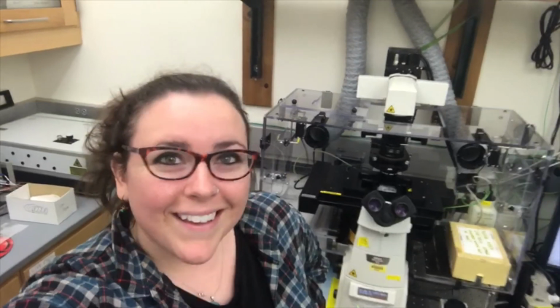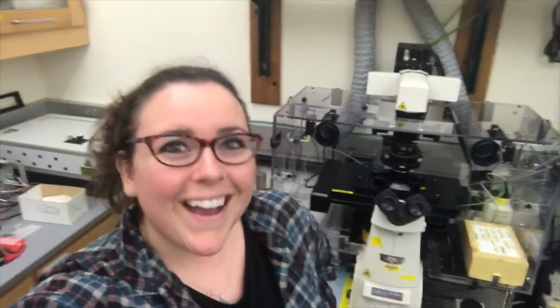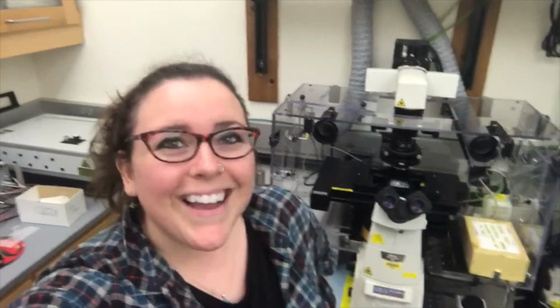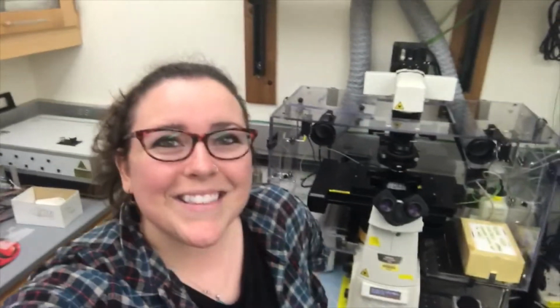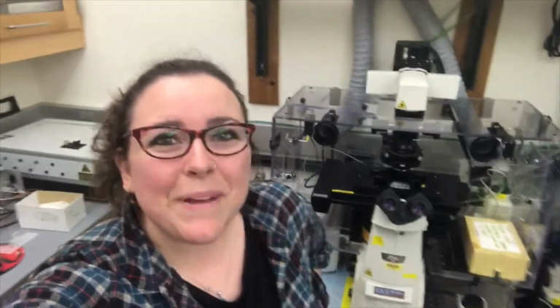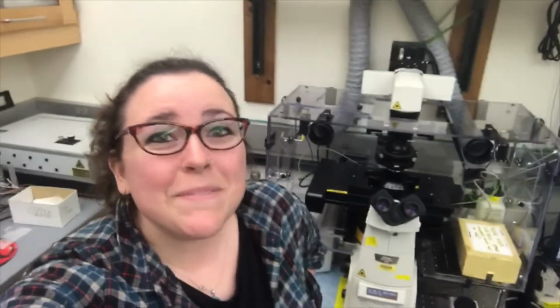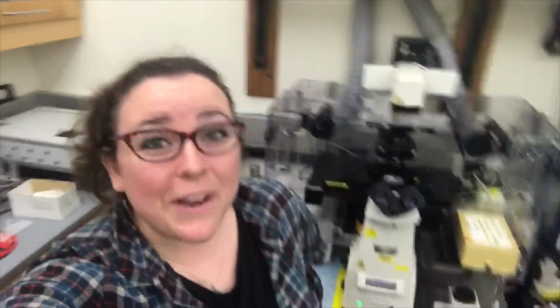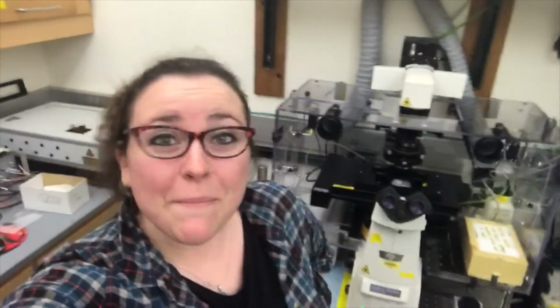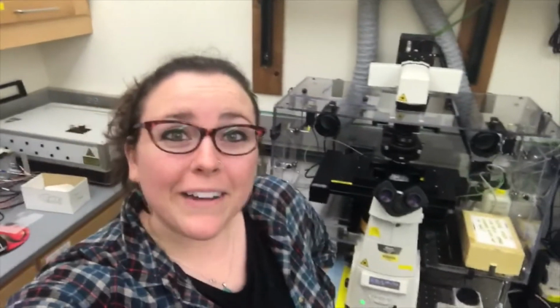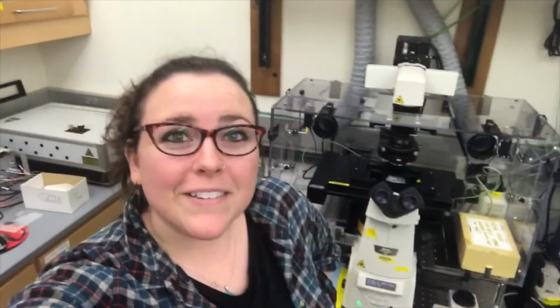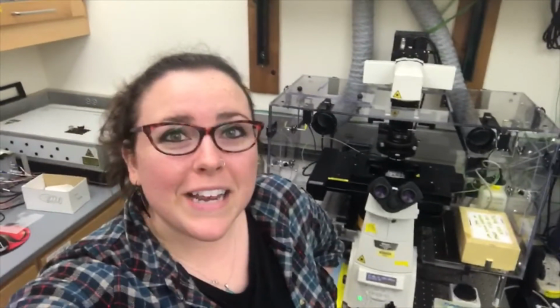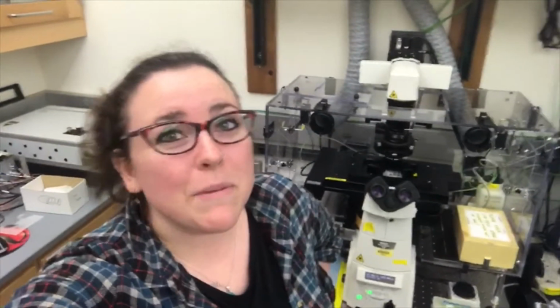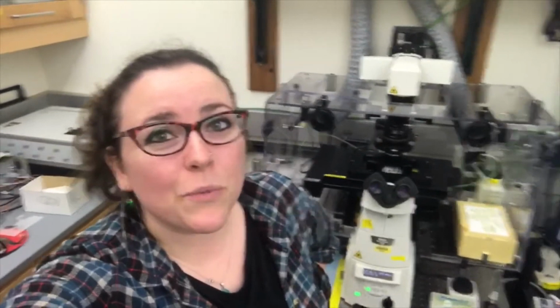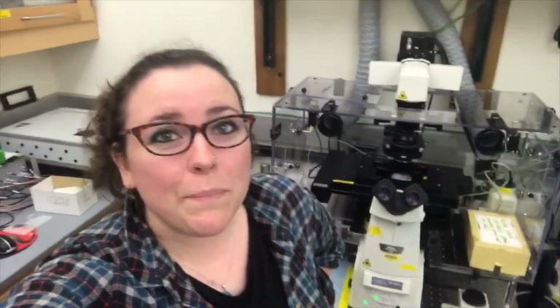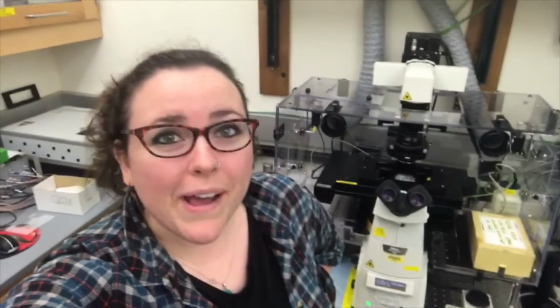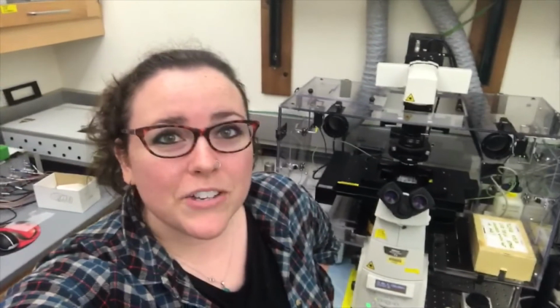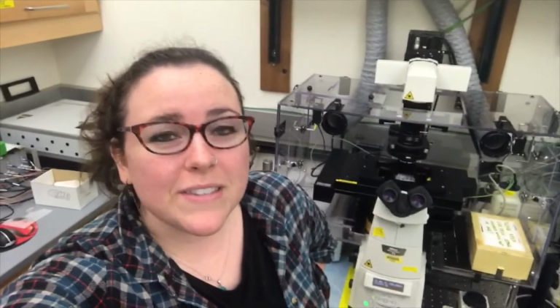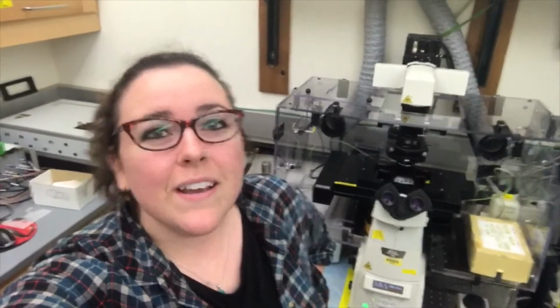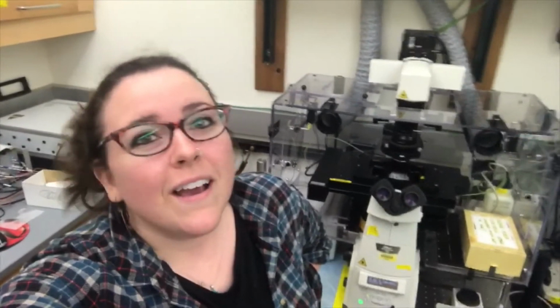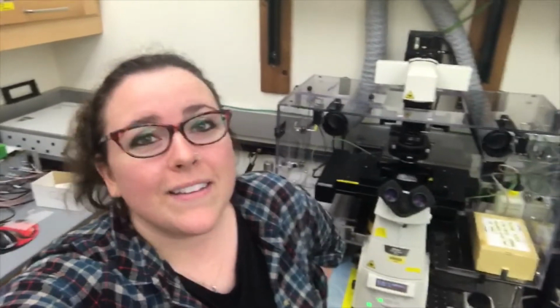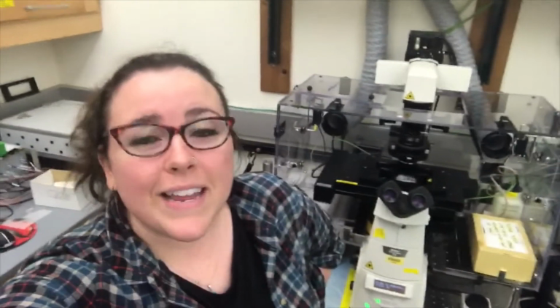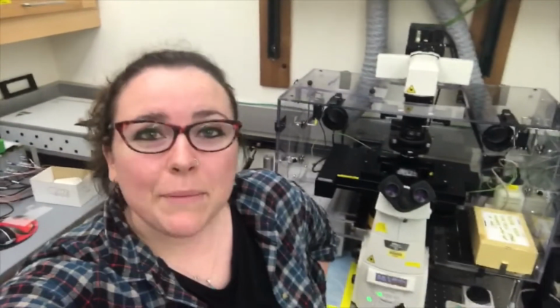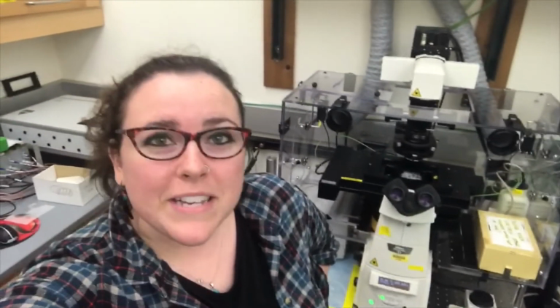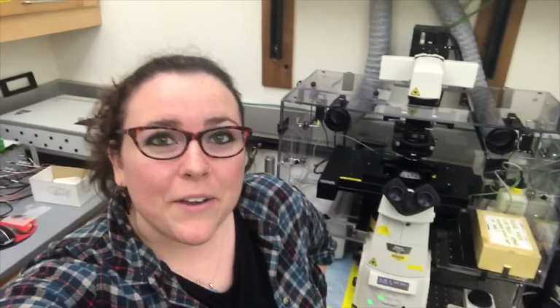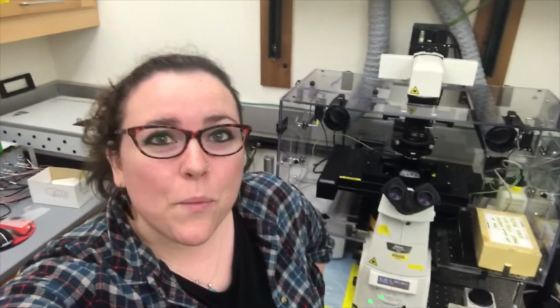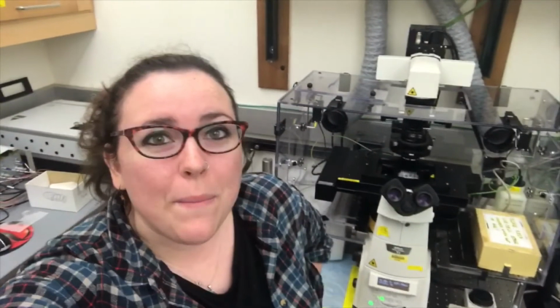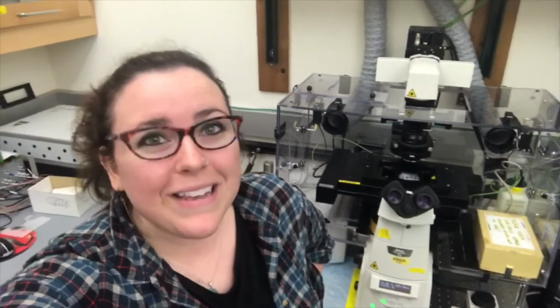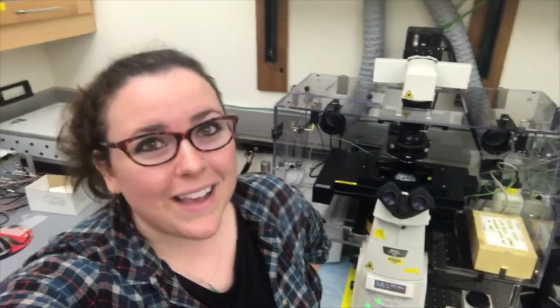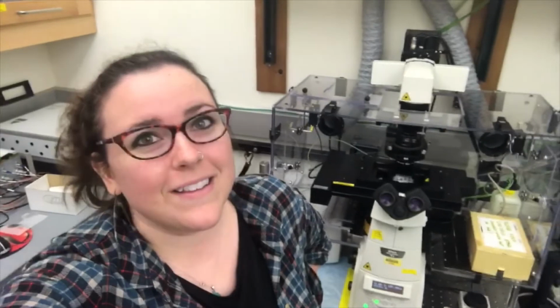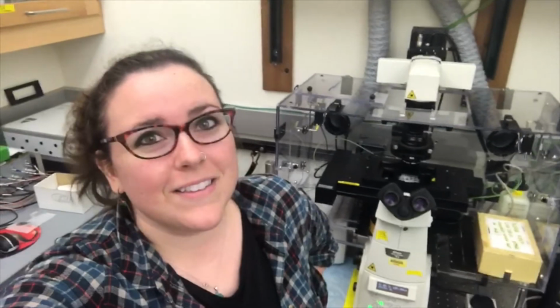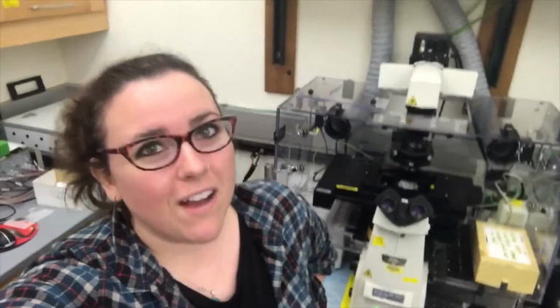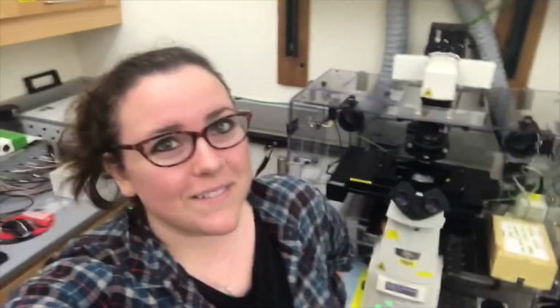Hi guys, my name is Sarah McAnulty and I'm a squid biologist, and today I'm going to tell you why my science is awesome.